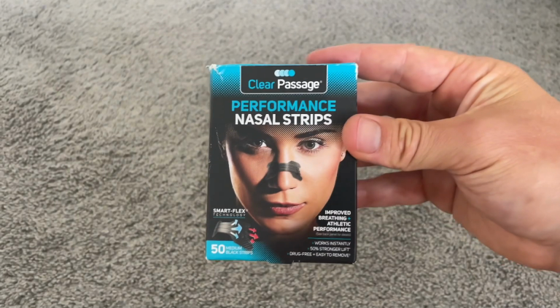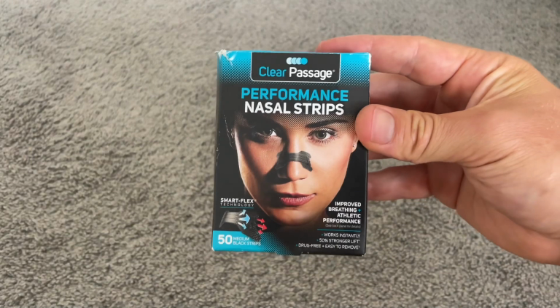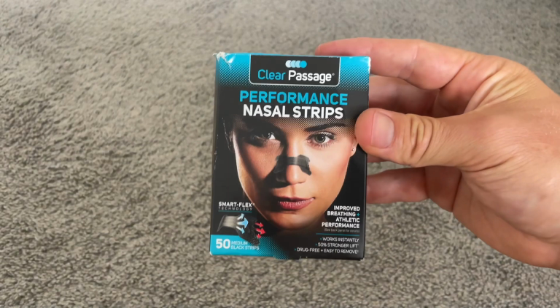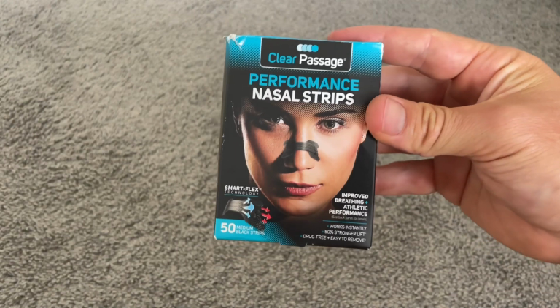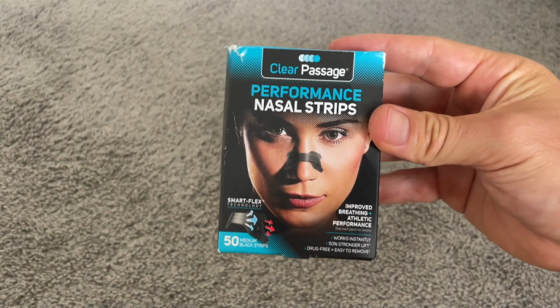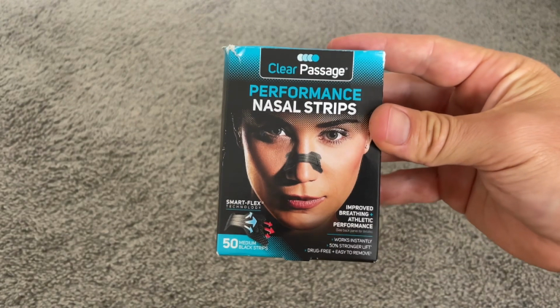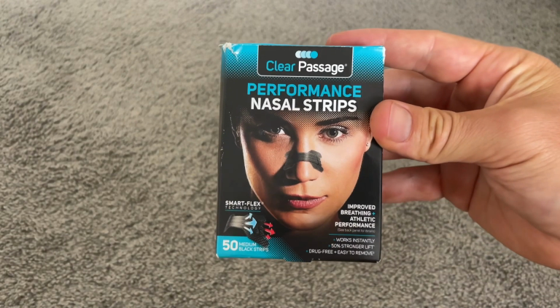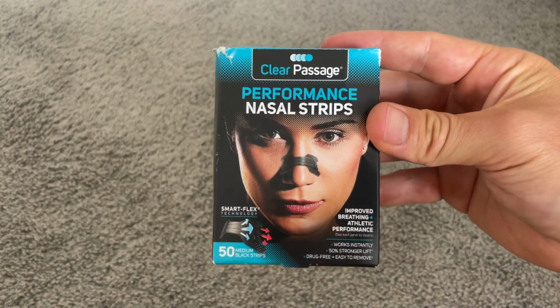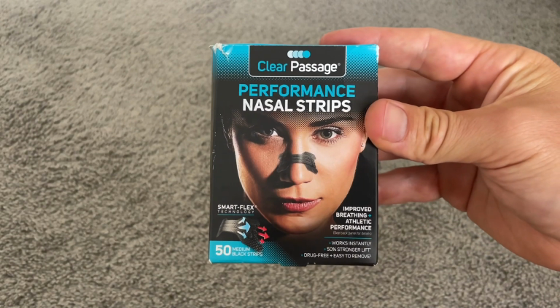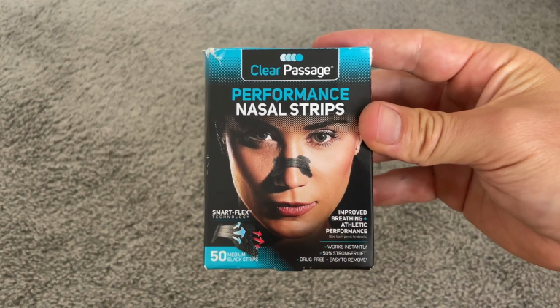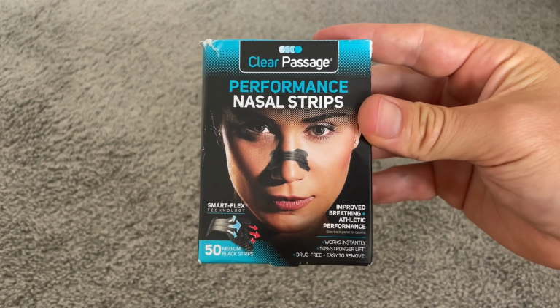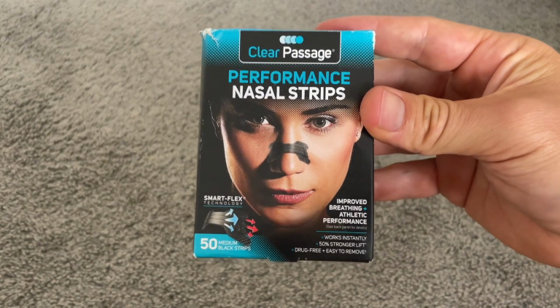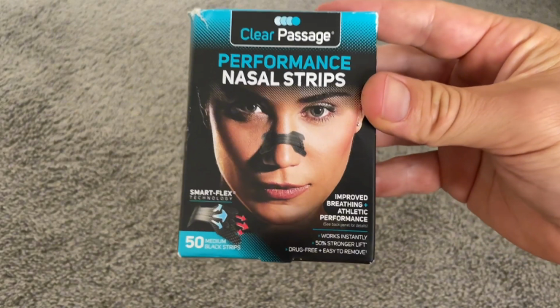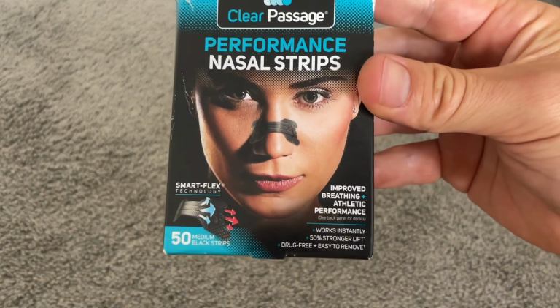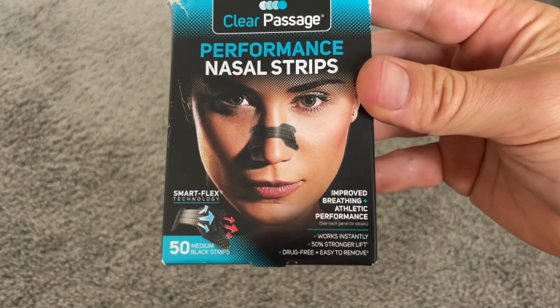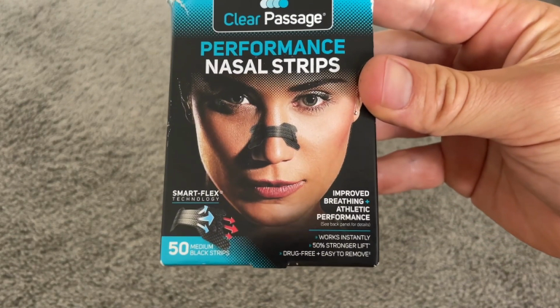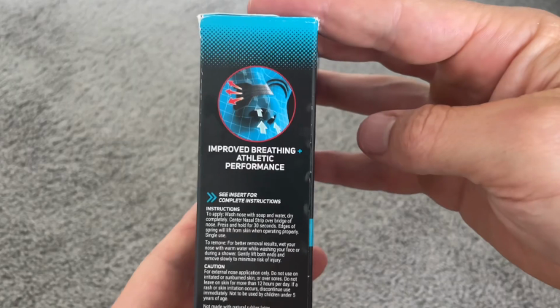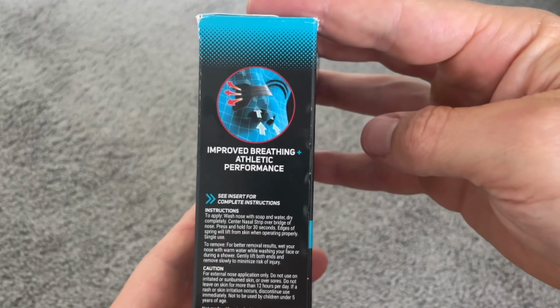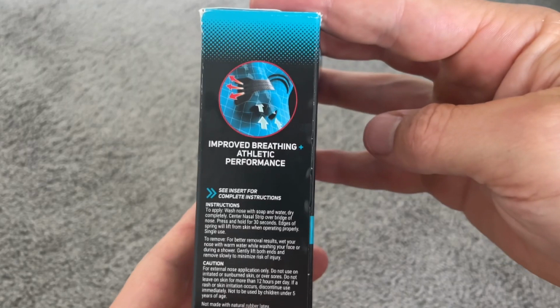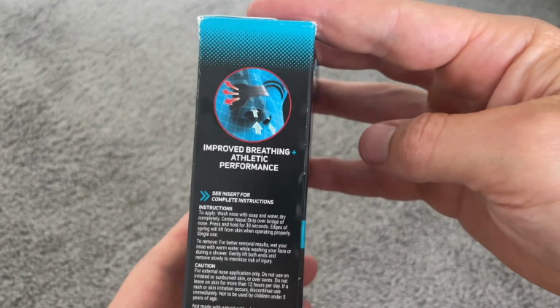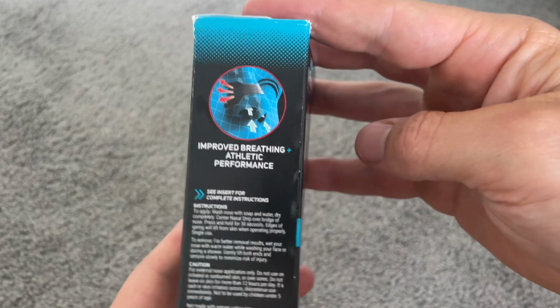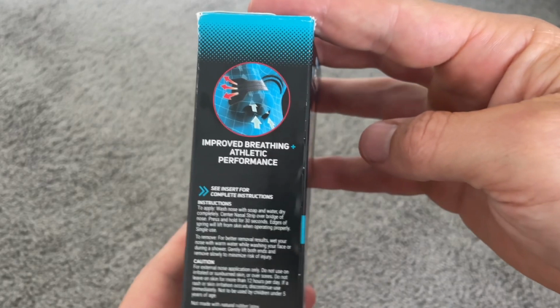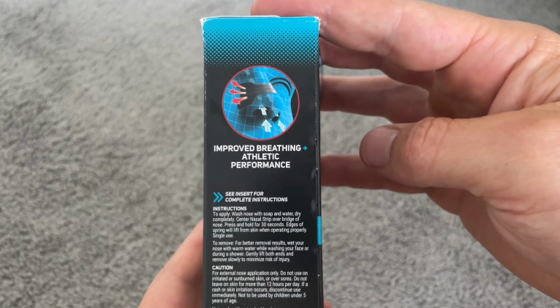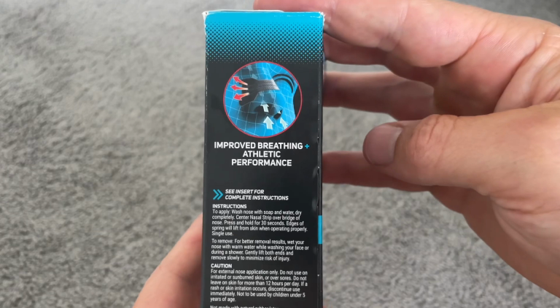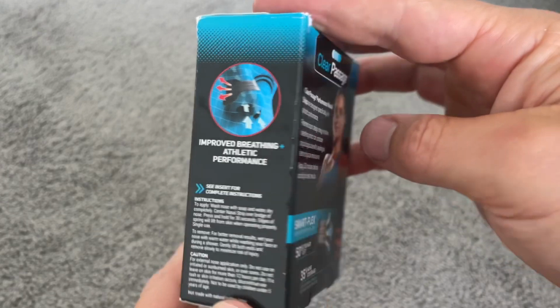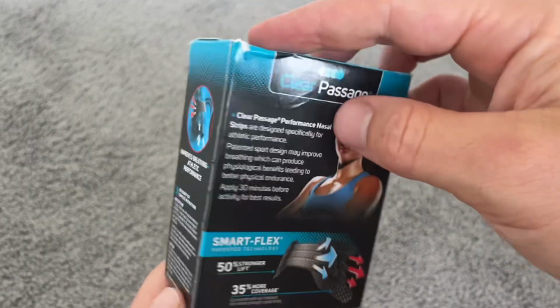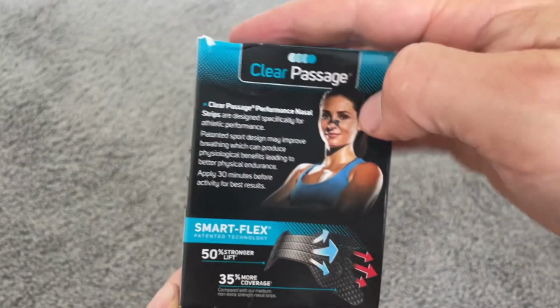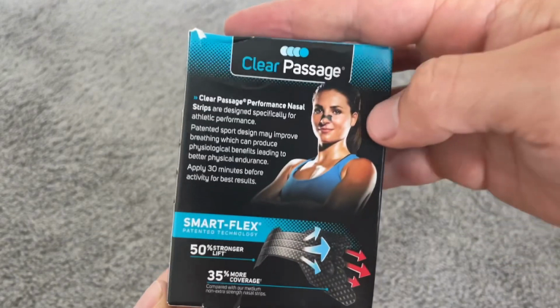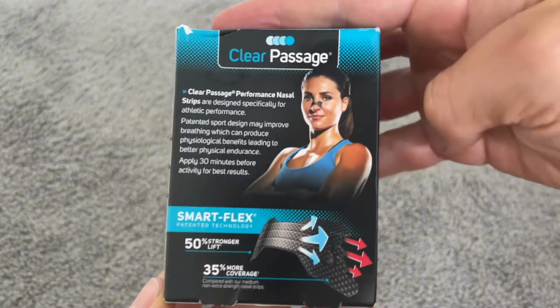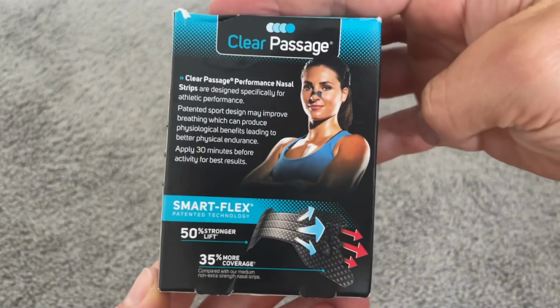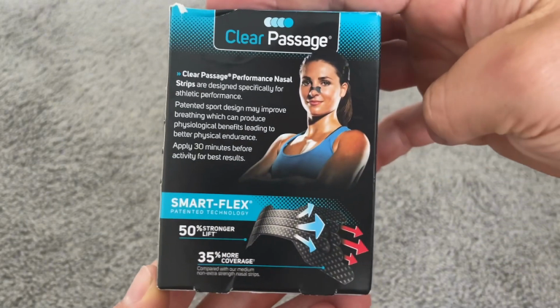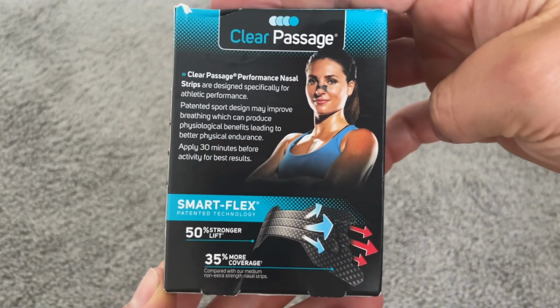You might be able to see, but my nose is slightly crooked. I have a deviated septum, so it makes it hard to breathe through my nose. And as an athlete and runner, it's not ideal.